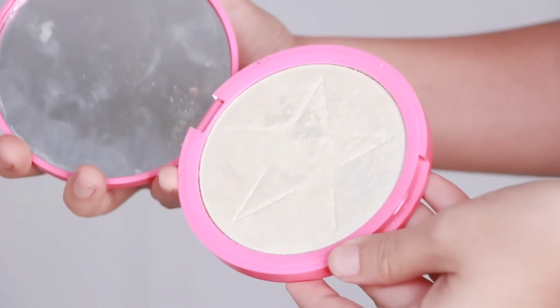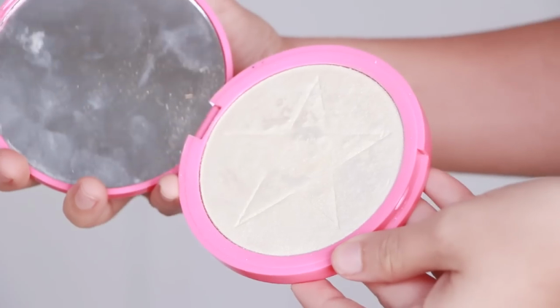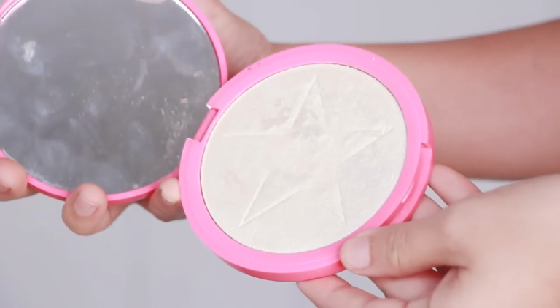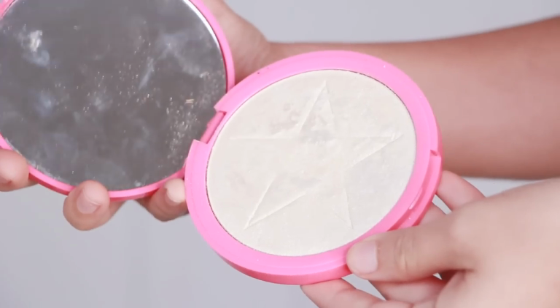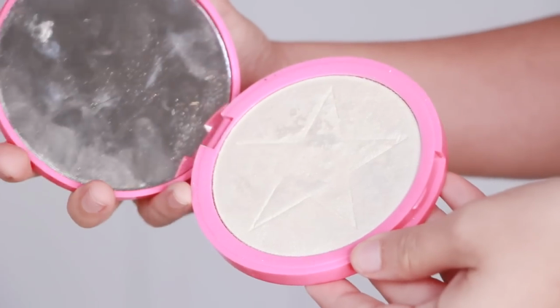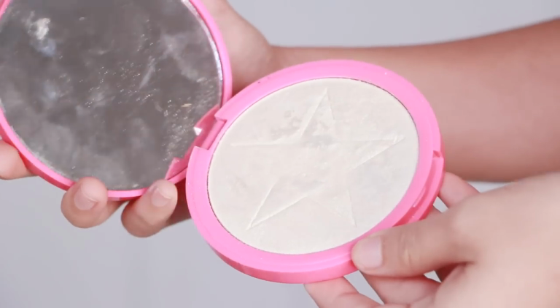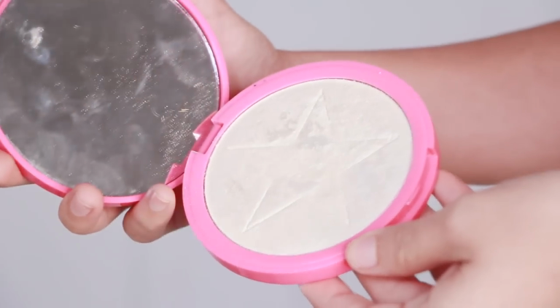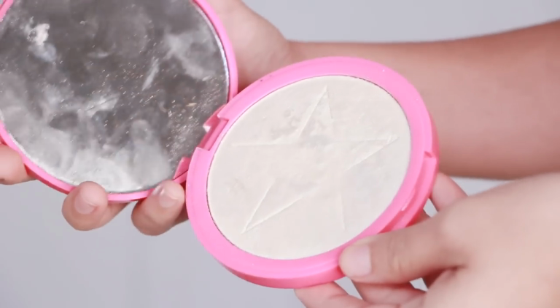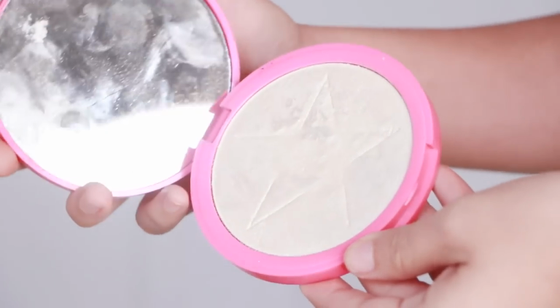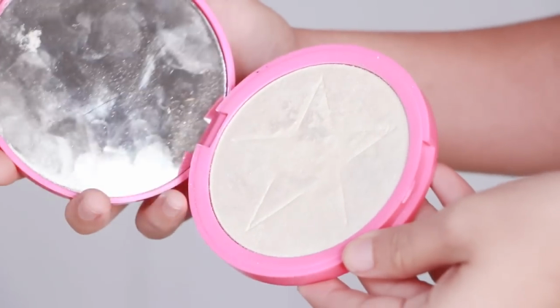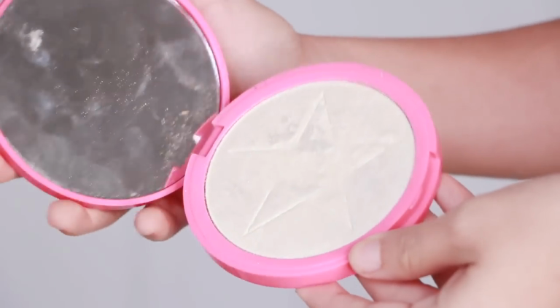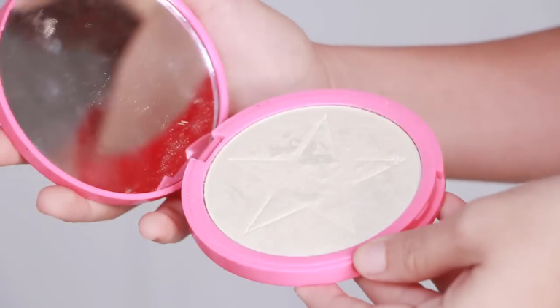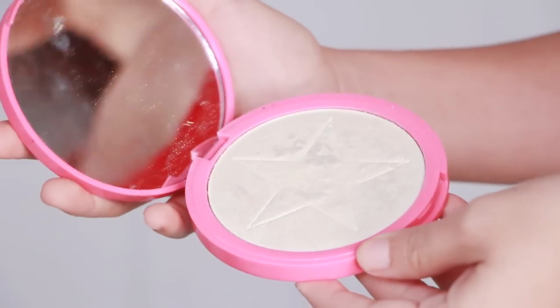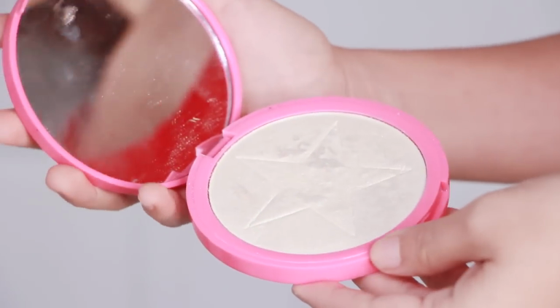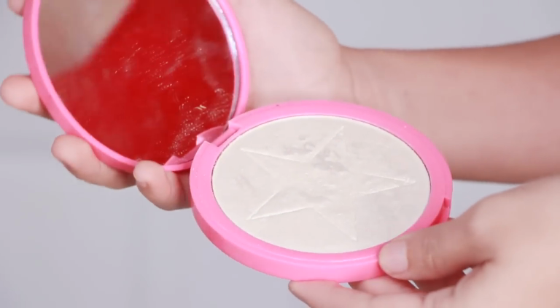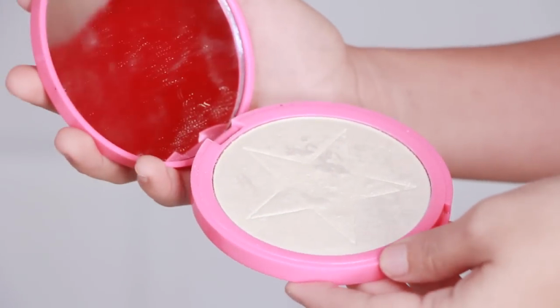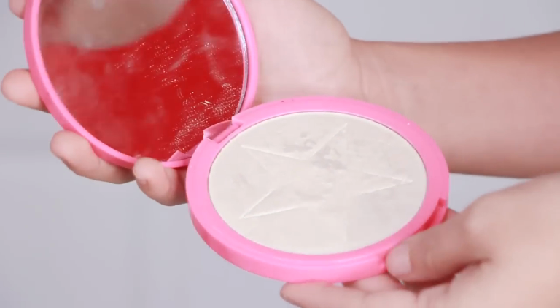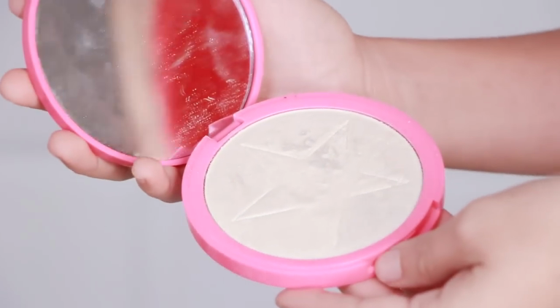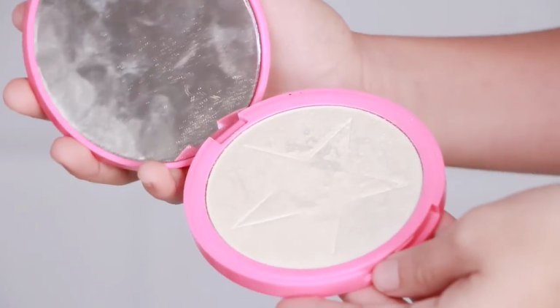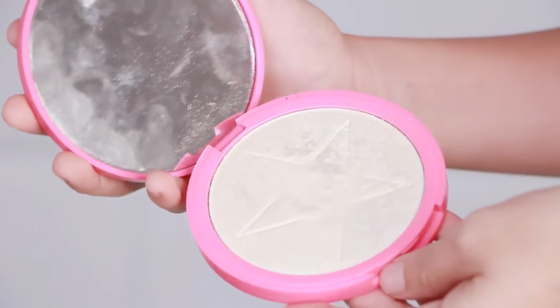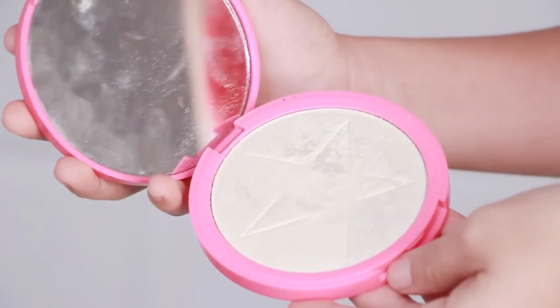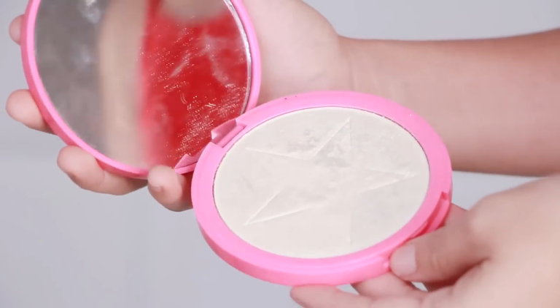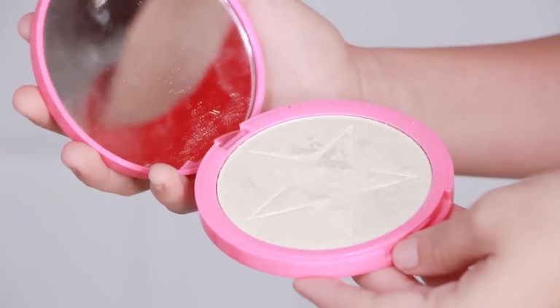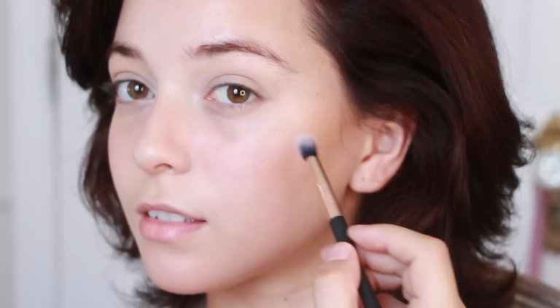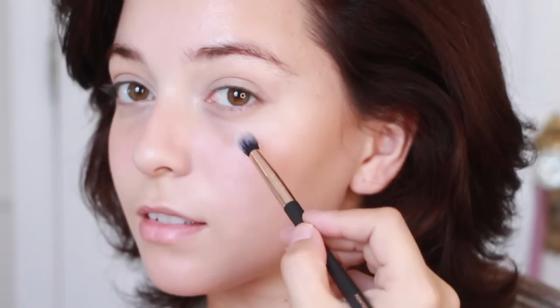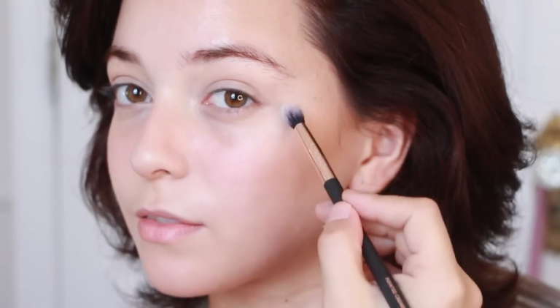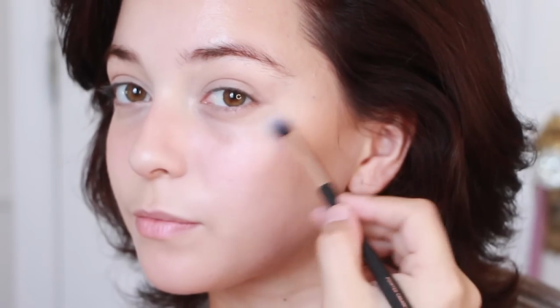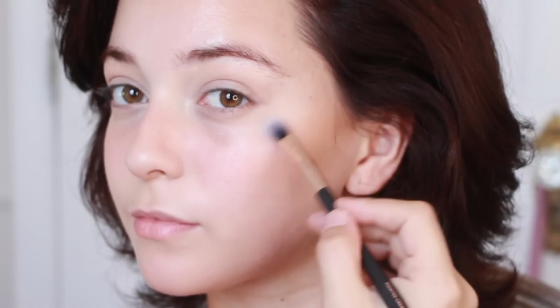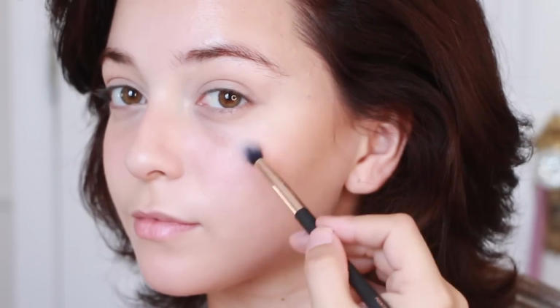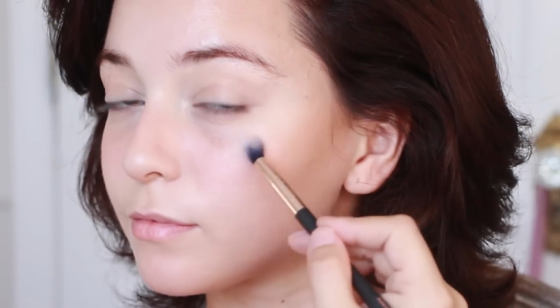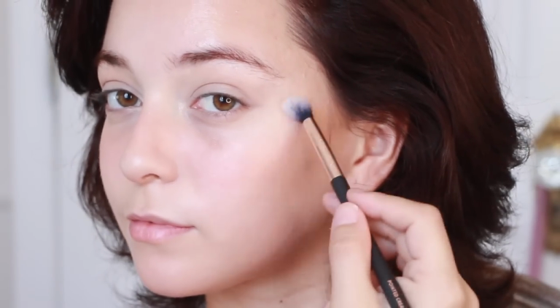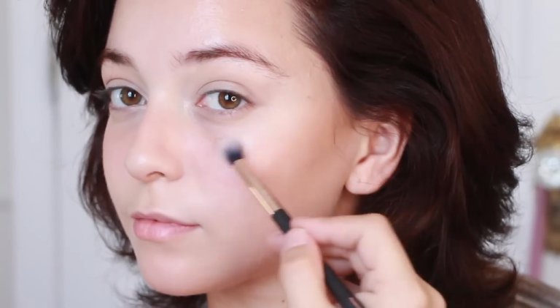Speaking of glow, I am using a pearly white highlighter on my cheekbones, nose, and inner eyes to really look awake and fresh.